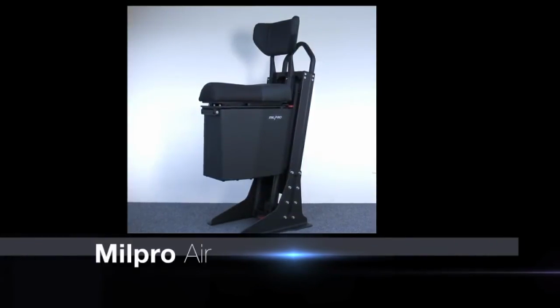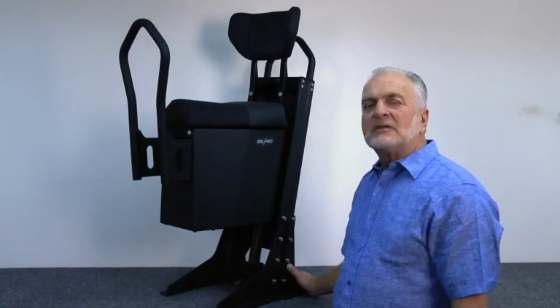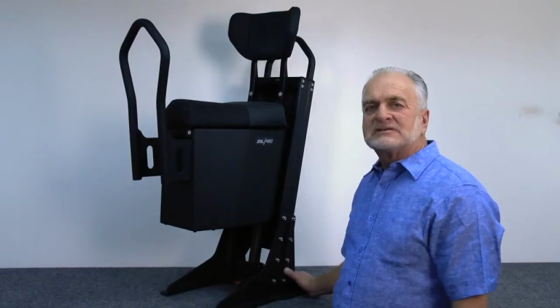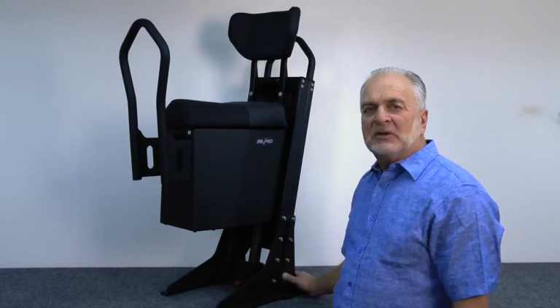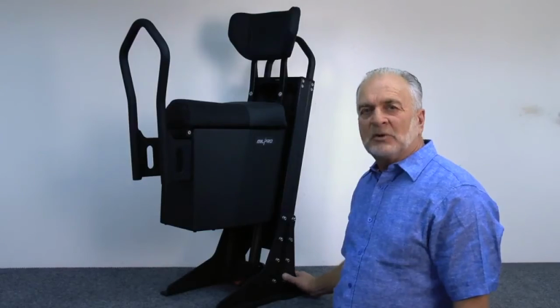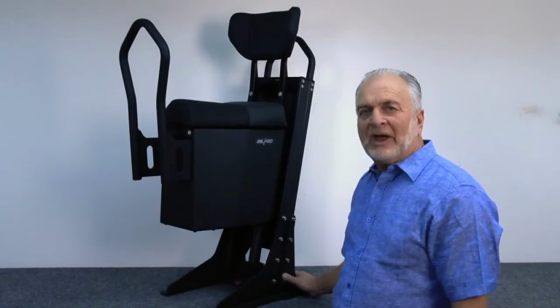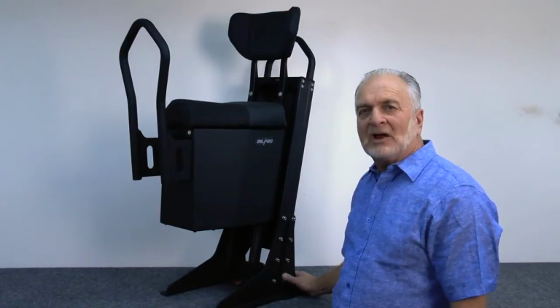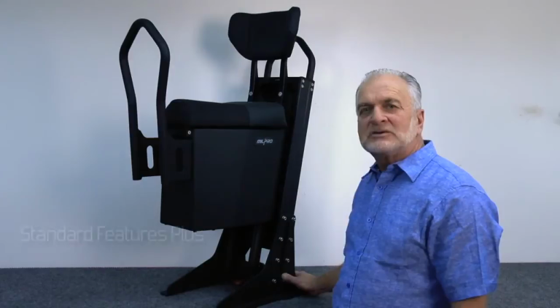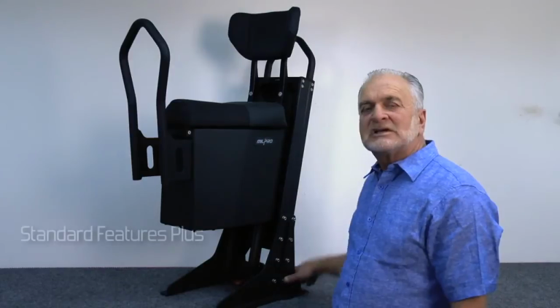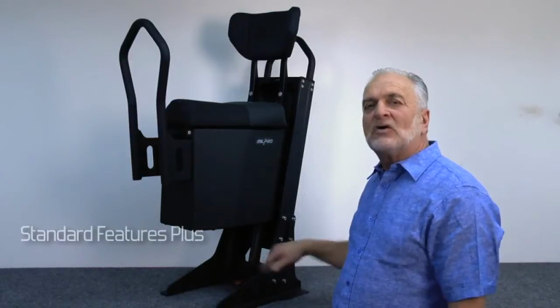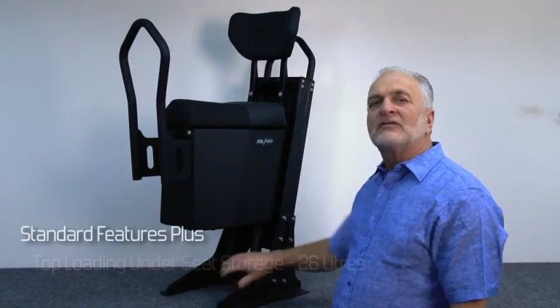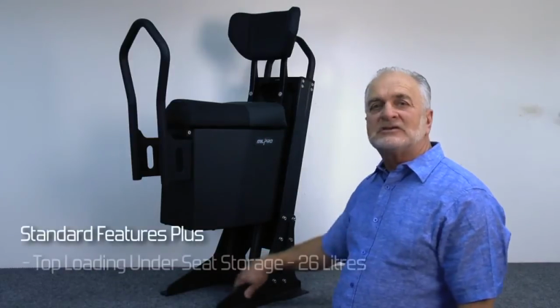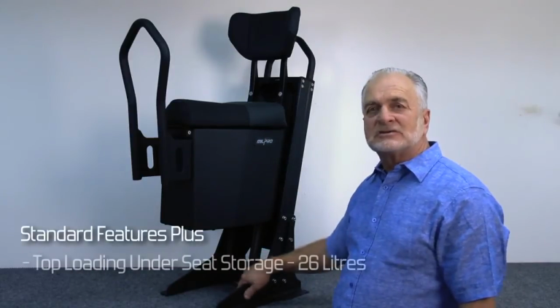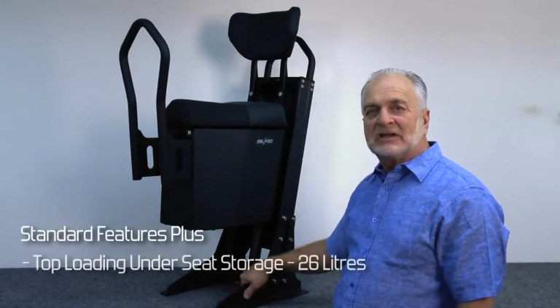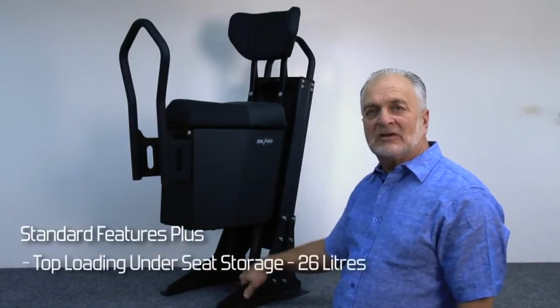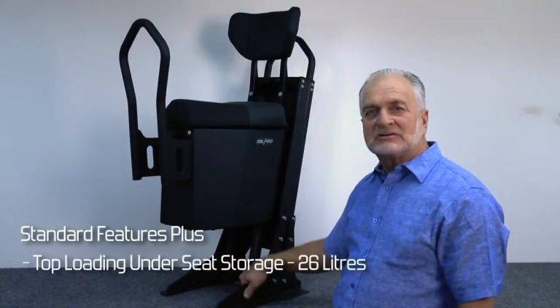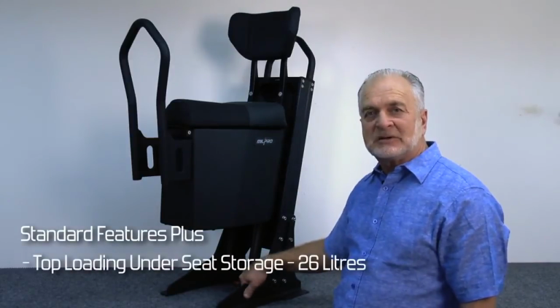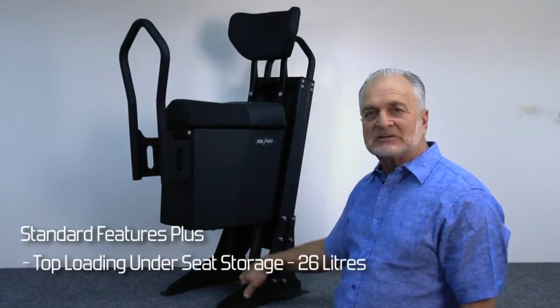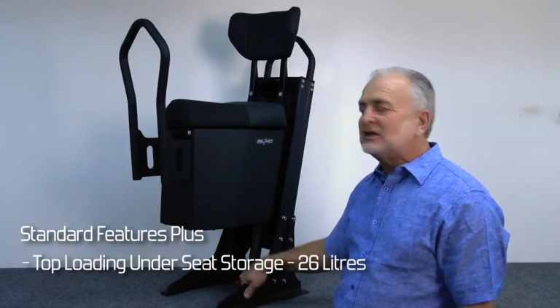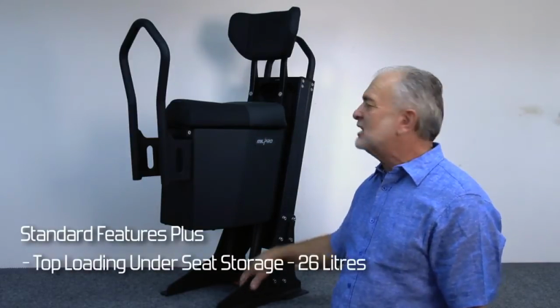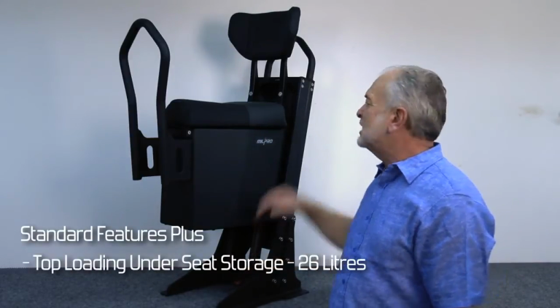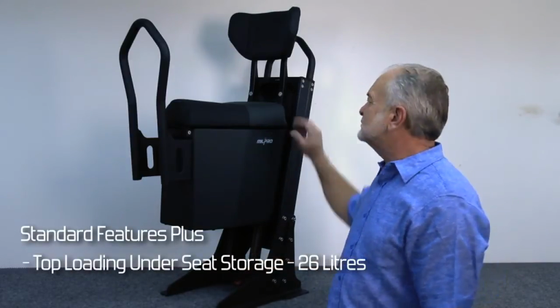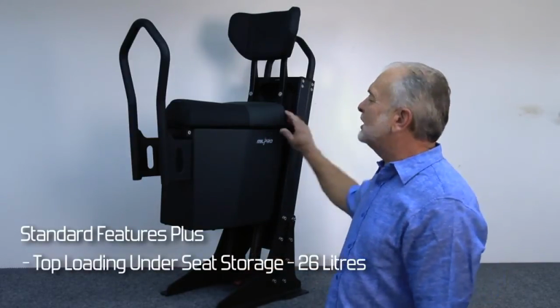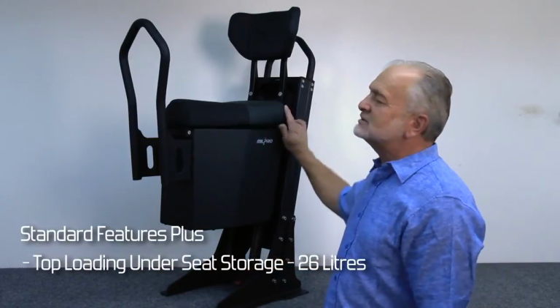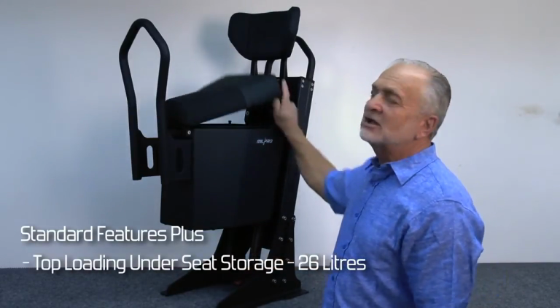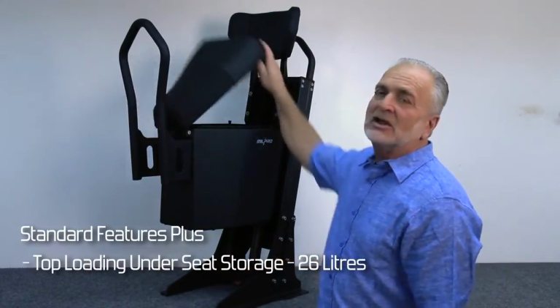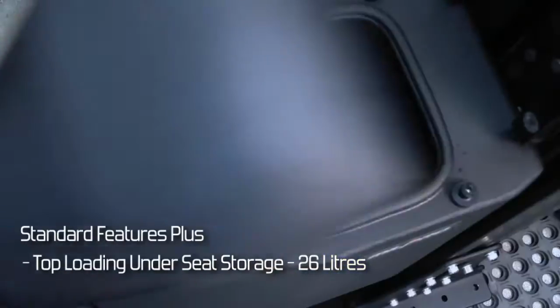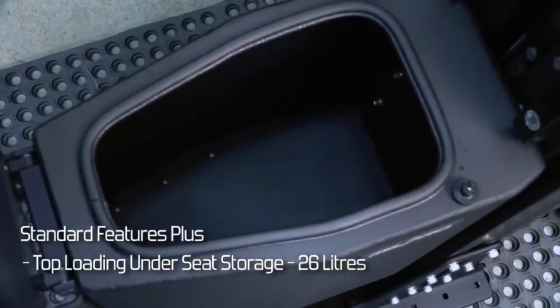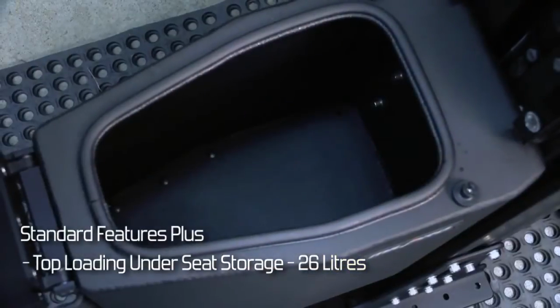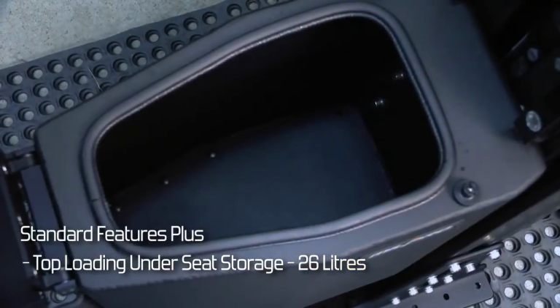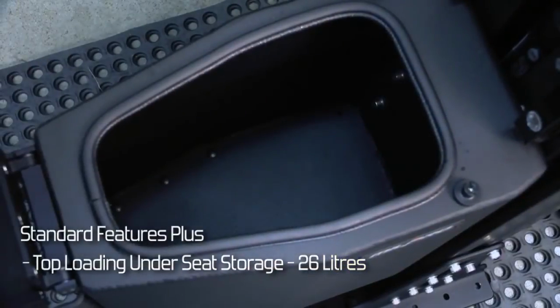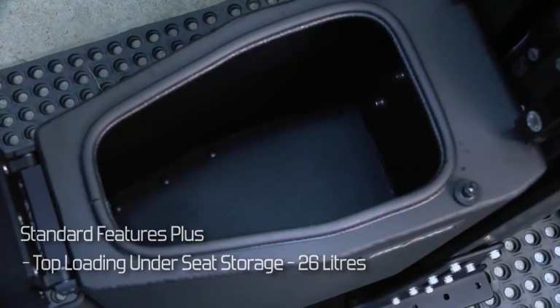This is the Mill Pro Air, which has all the features that the other suspension seat has, as well as the under-seat storage.